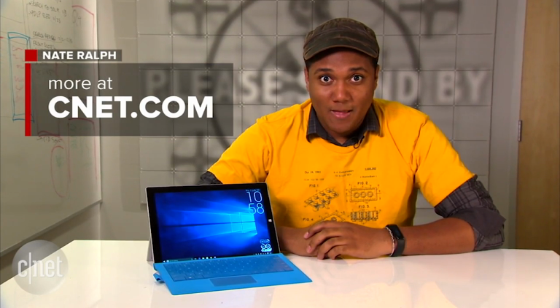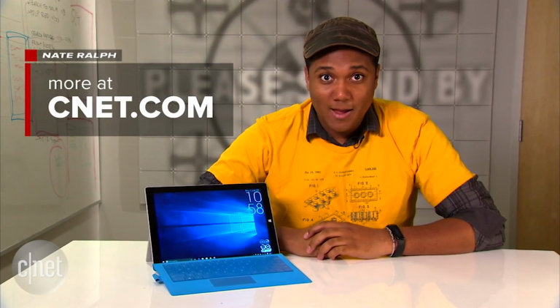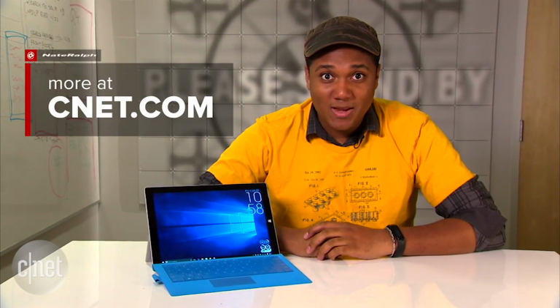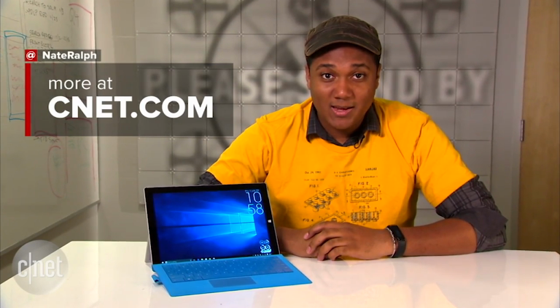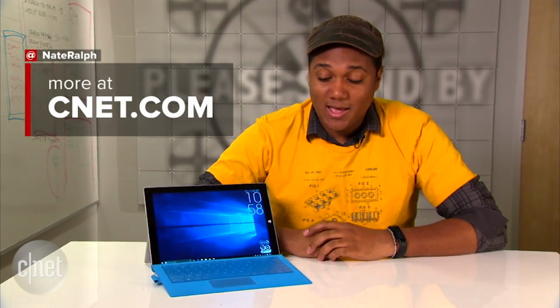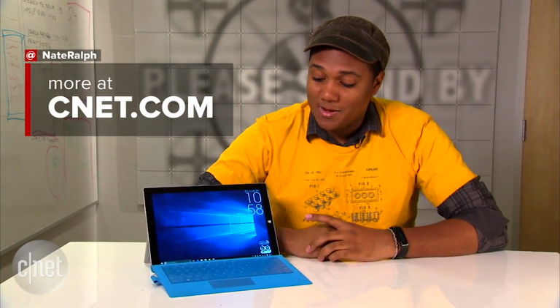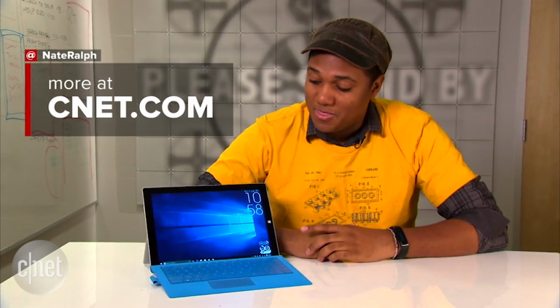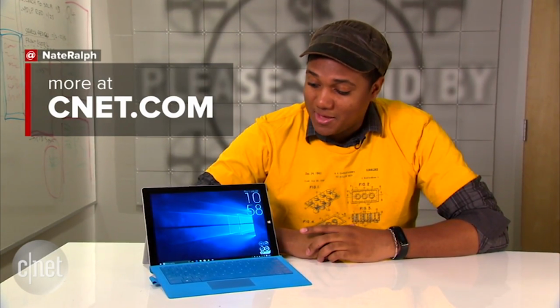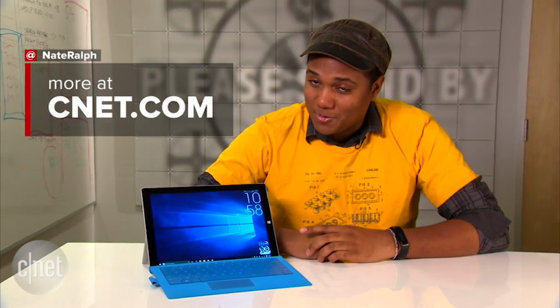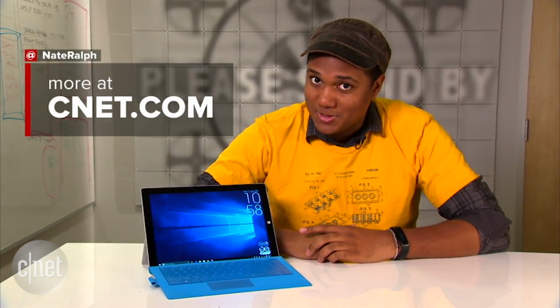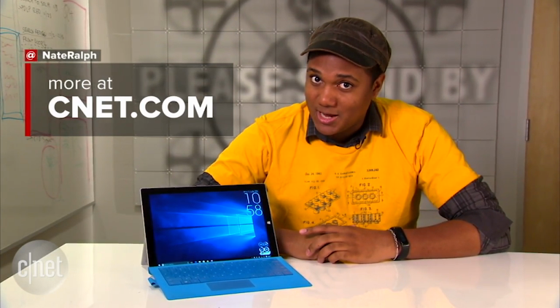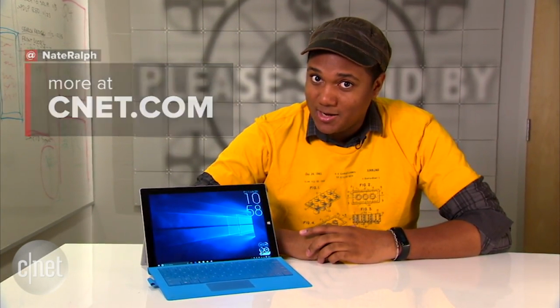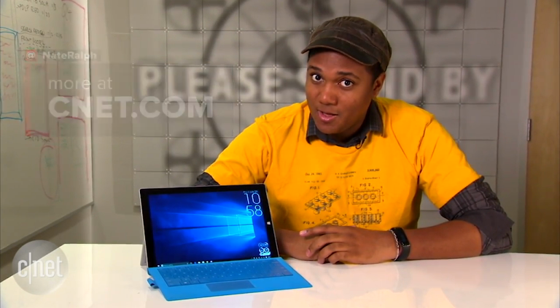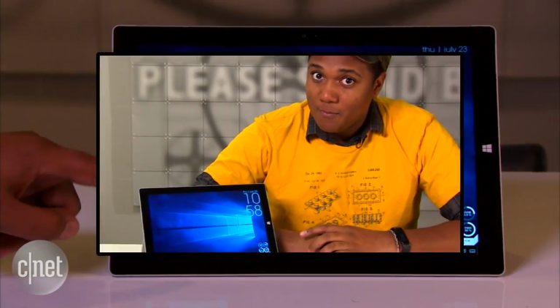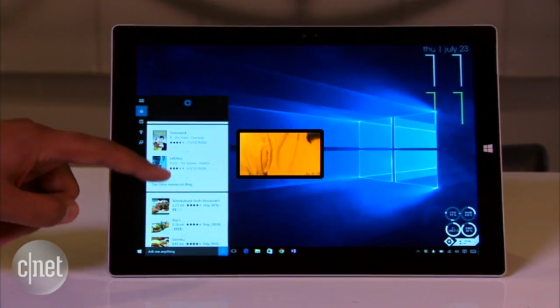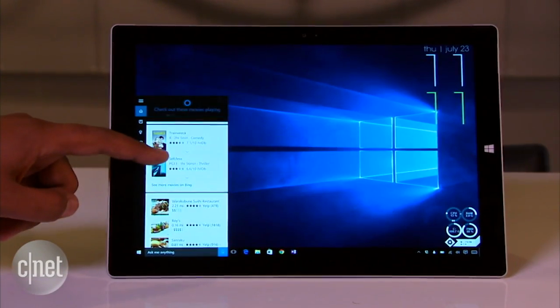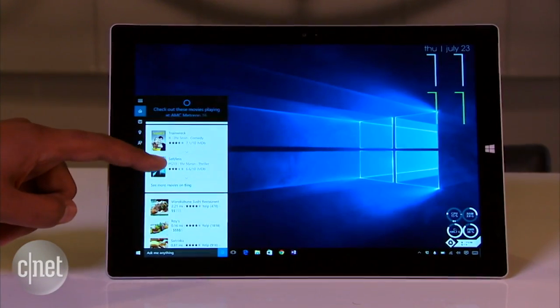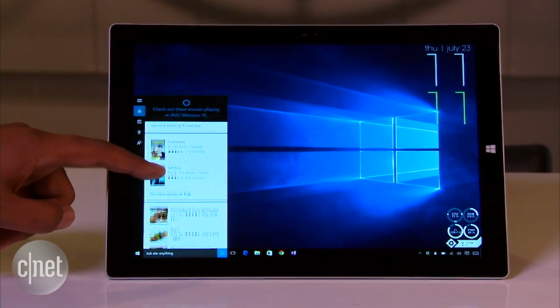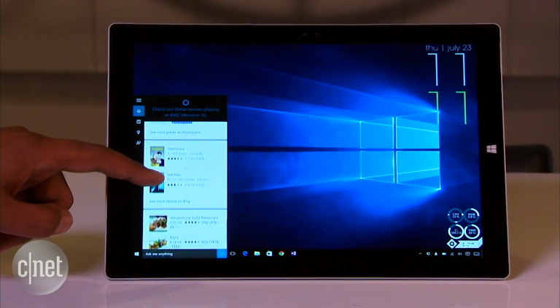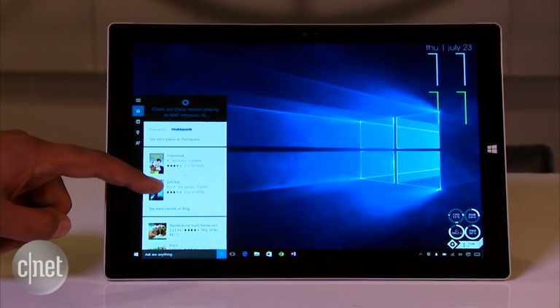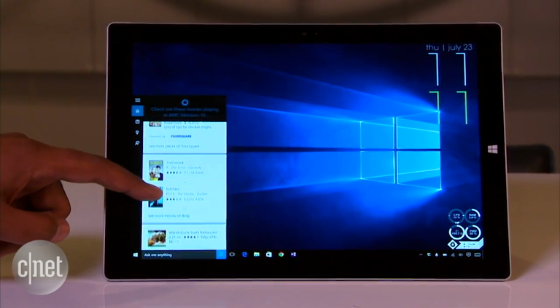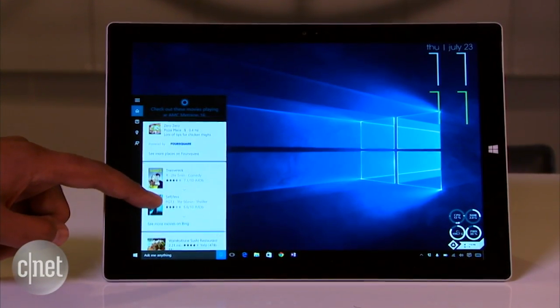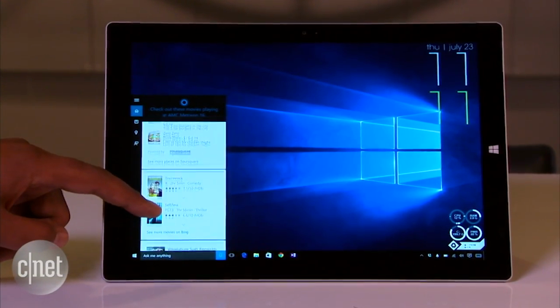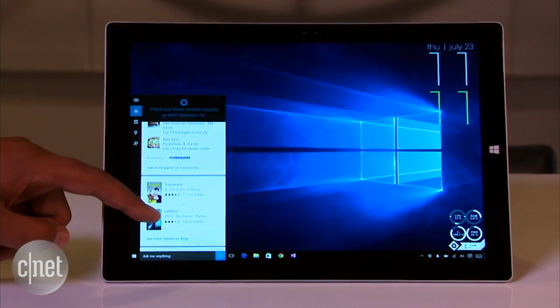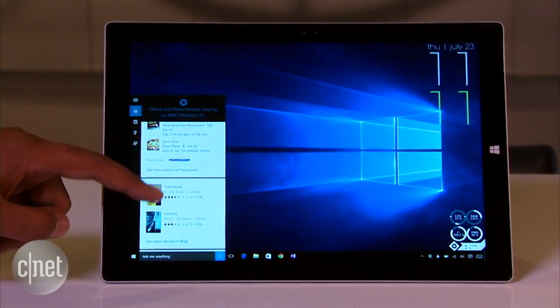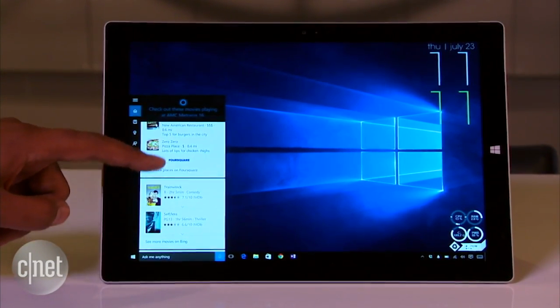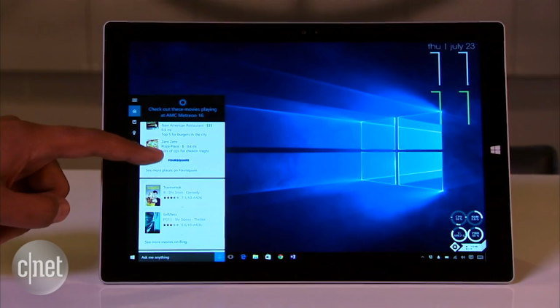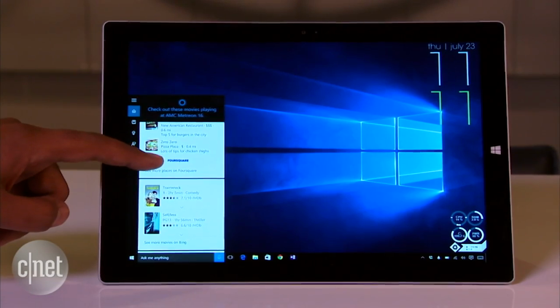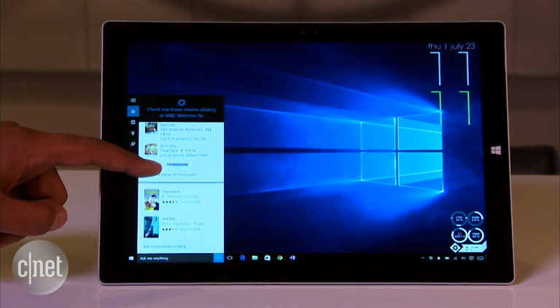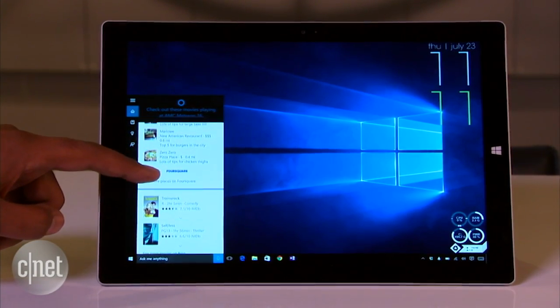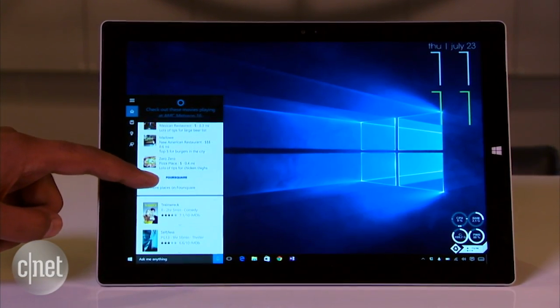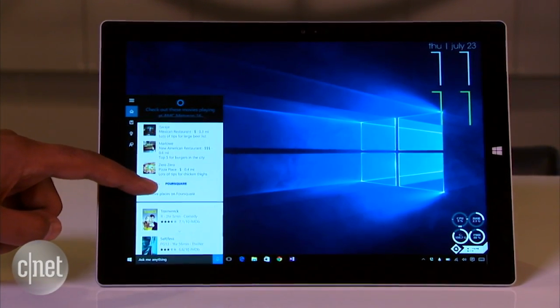I'm Nate and that's Cortana. Be sure to check out all of our Windows 10 coverage on CNET. Thanks for watching.